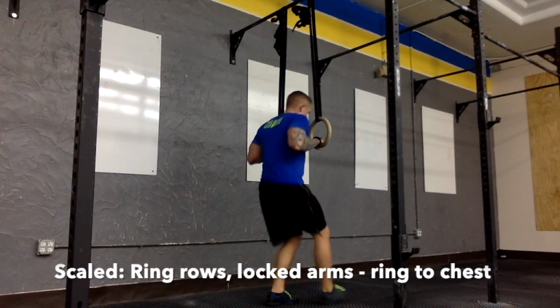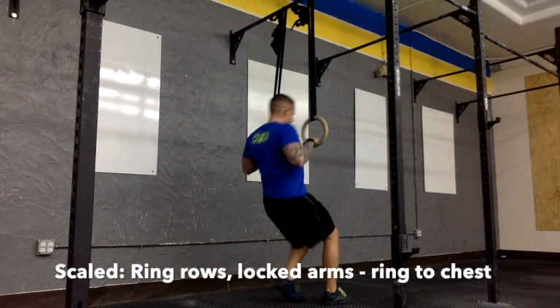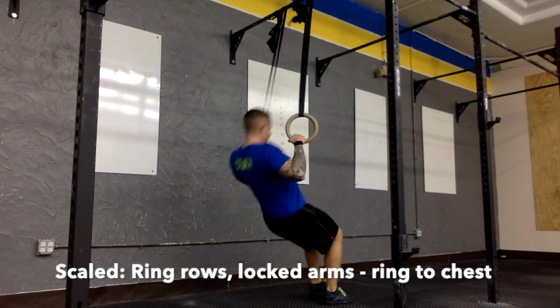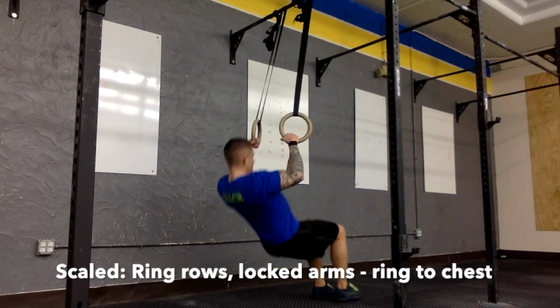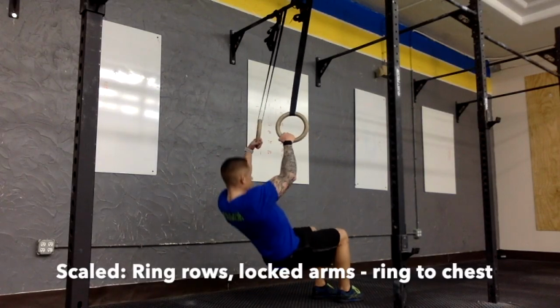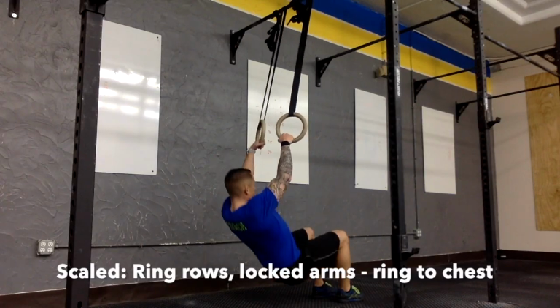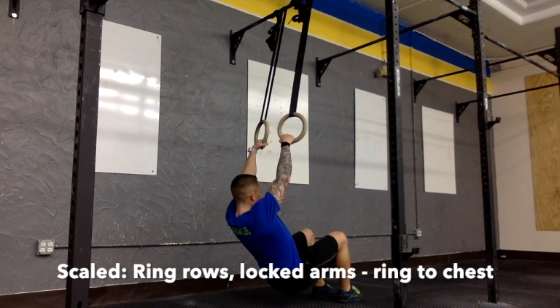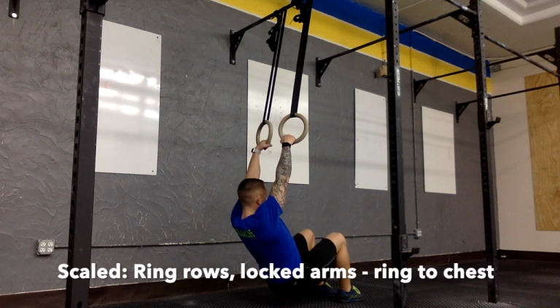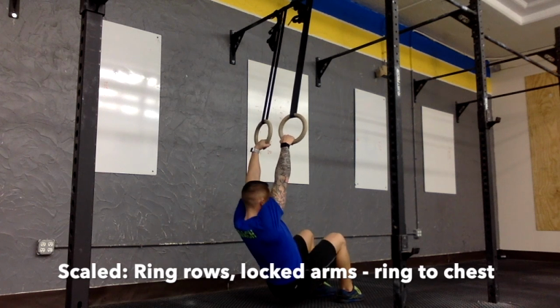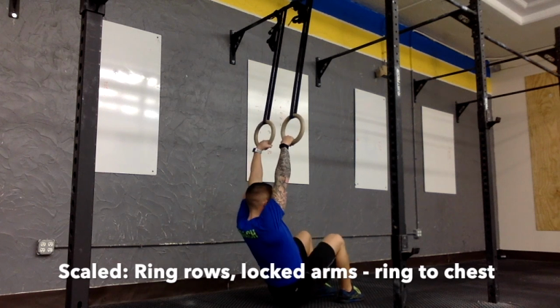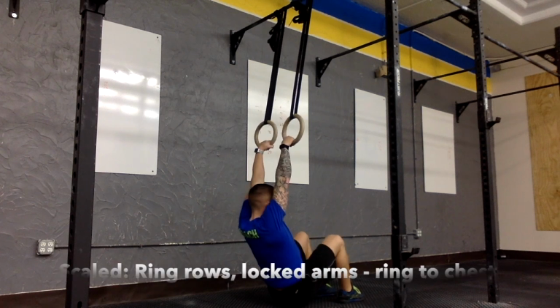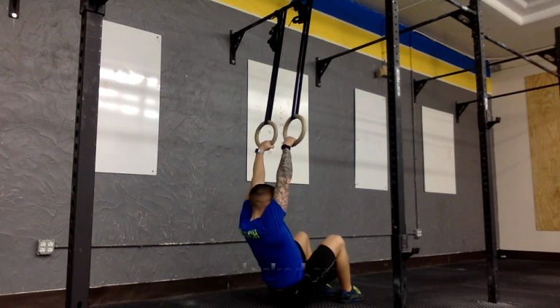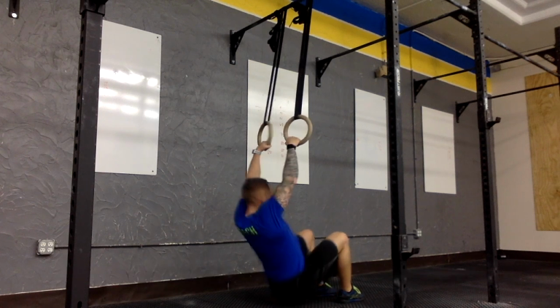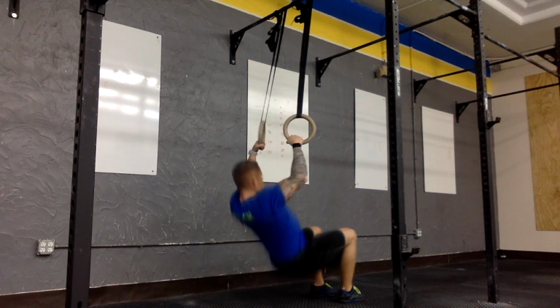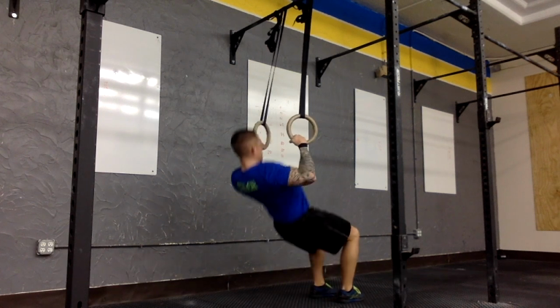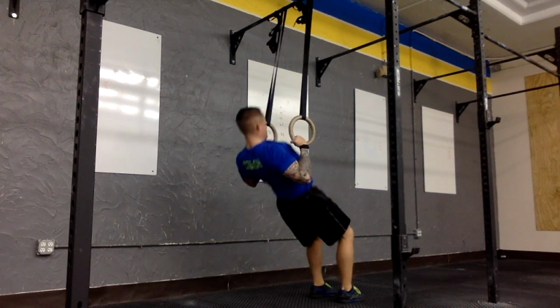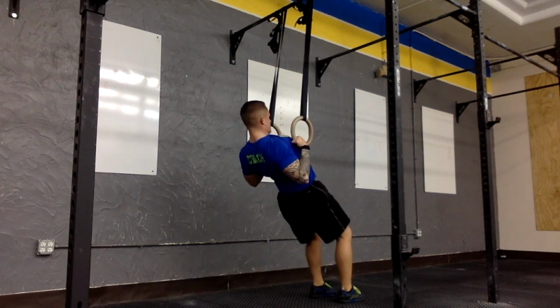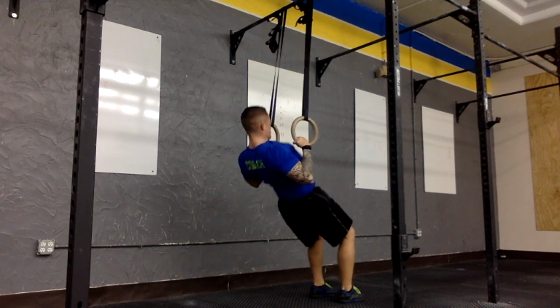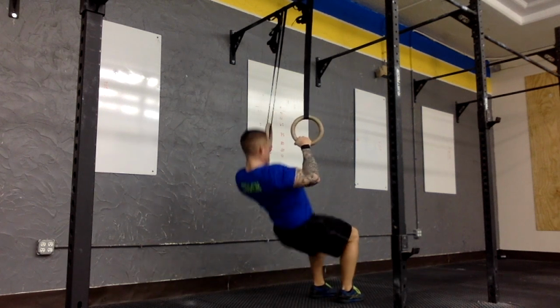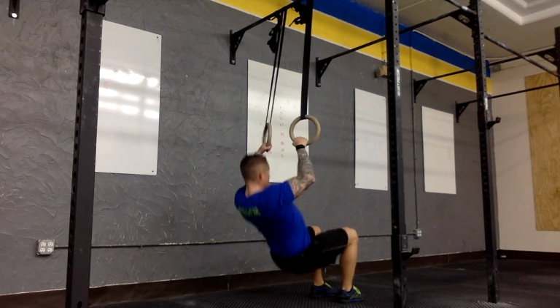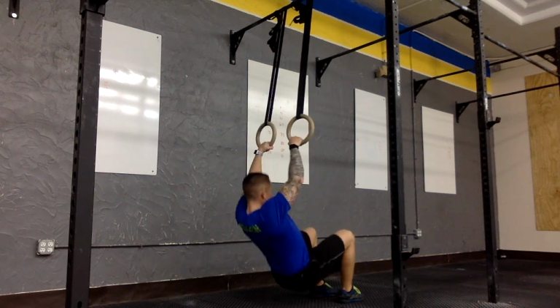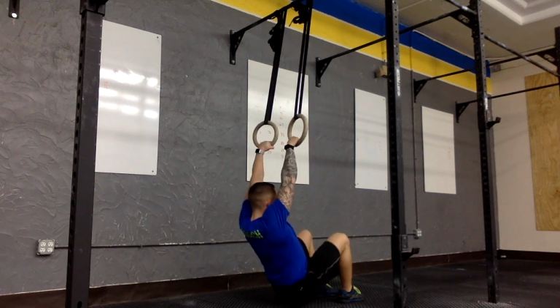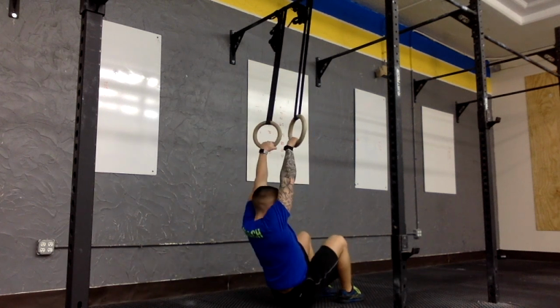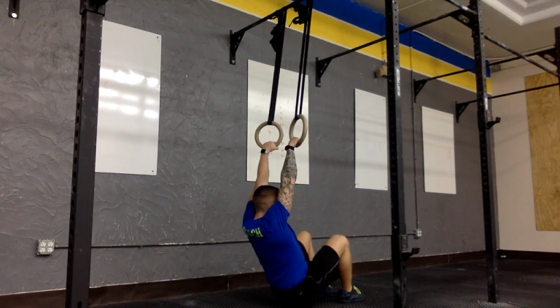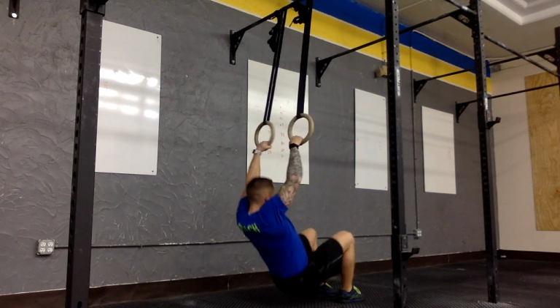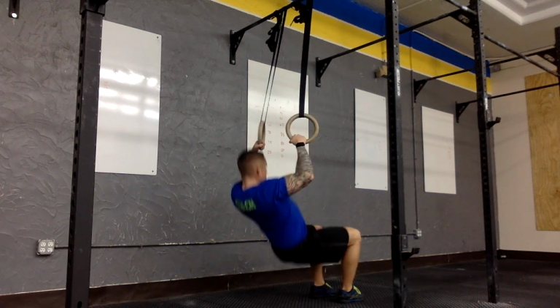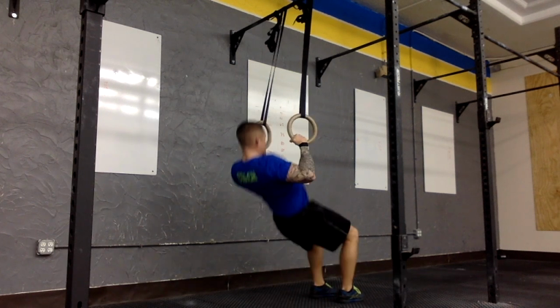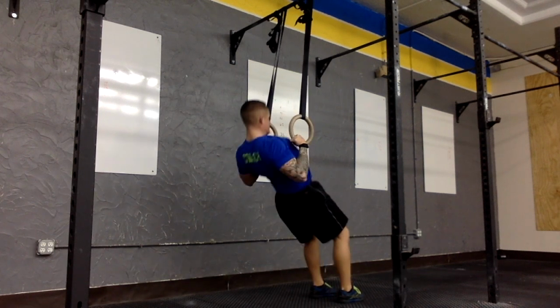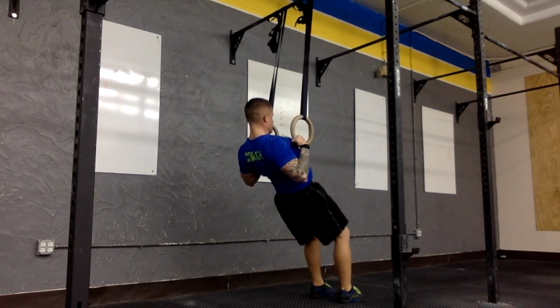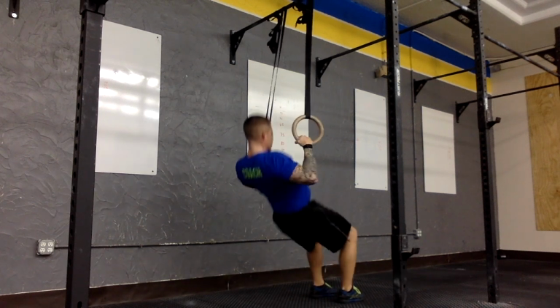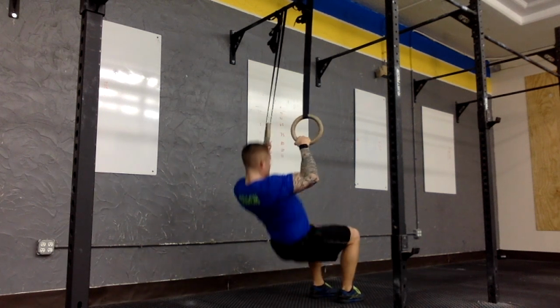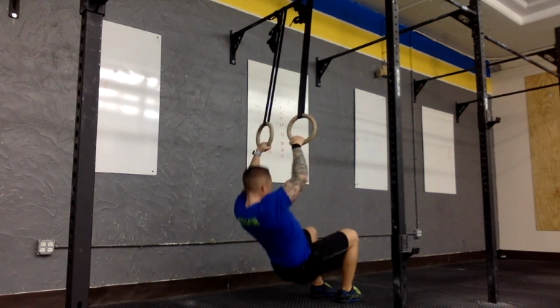For more details on the pull-ups, ski erg, and thruster standards, please refer to the official scorecards.